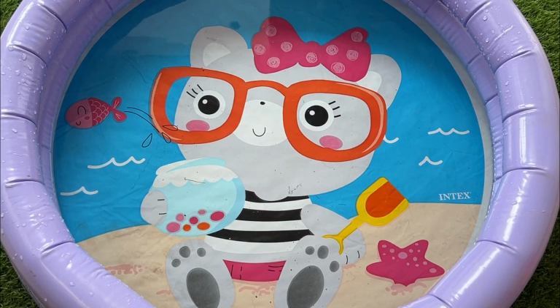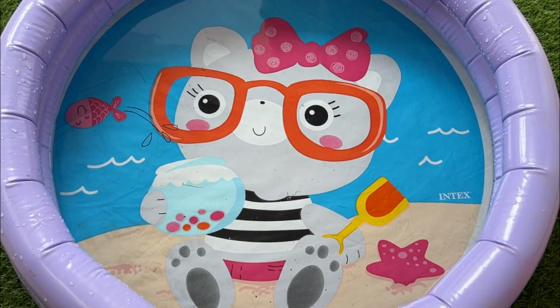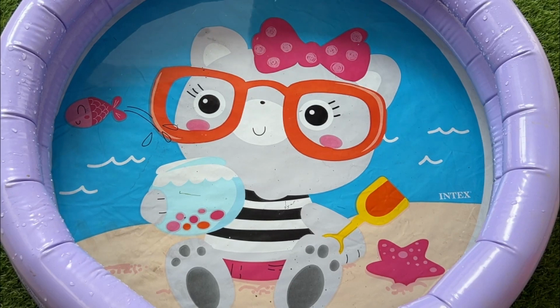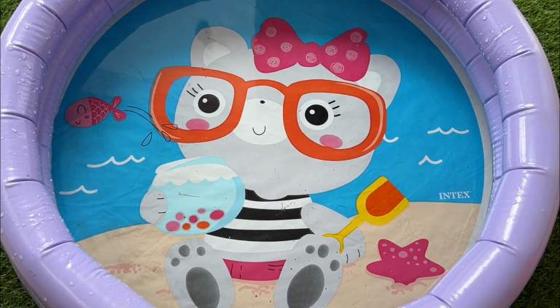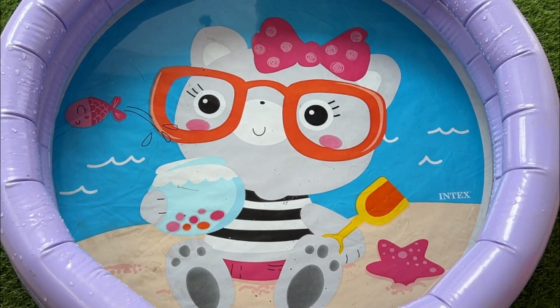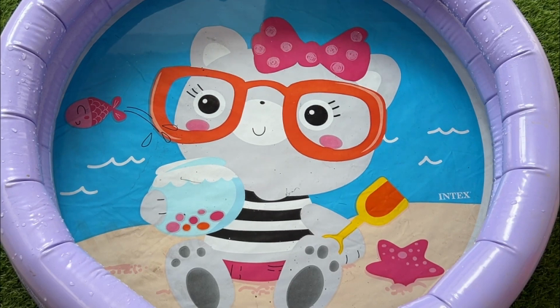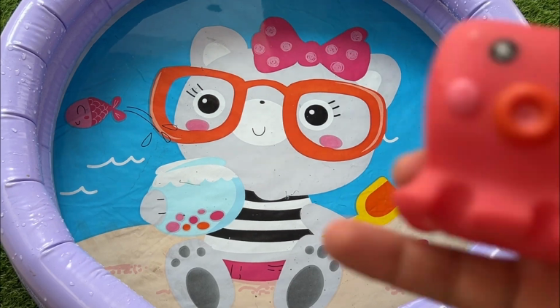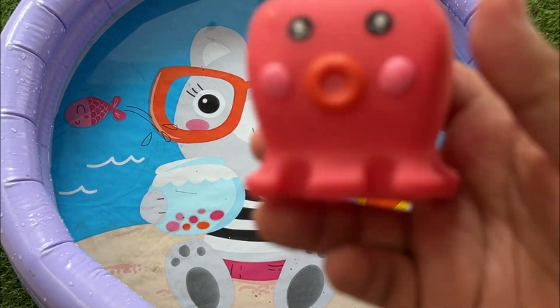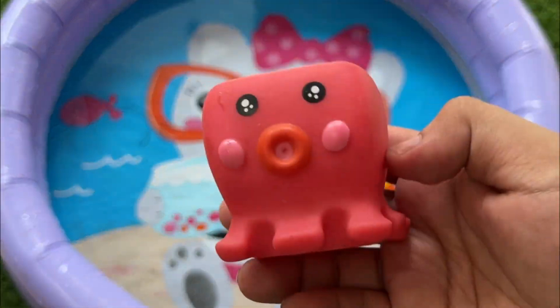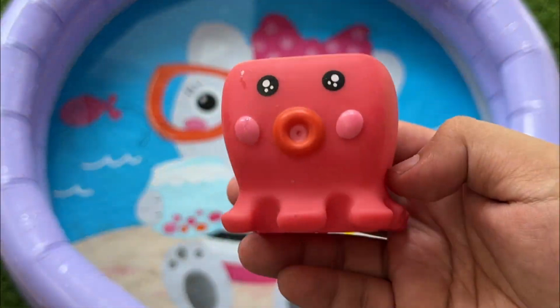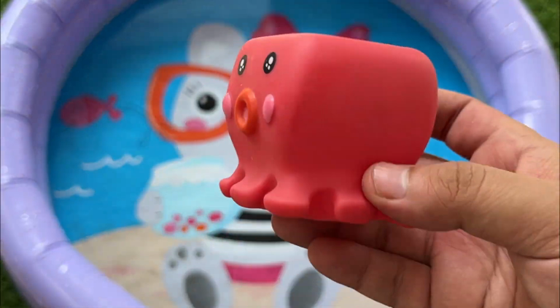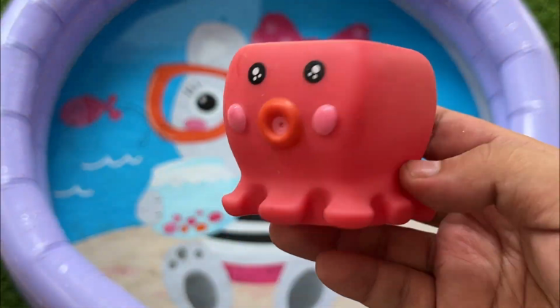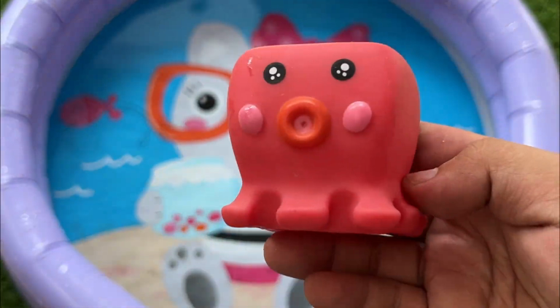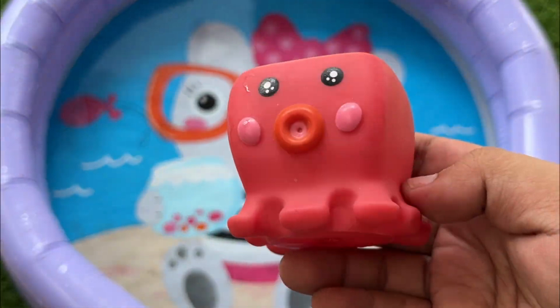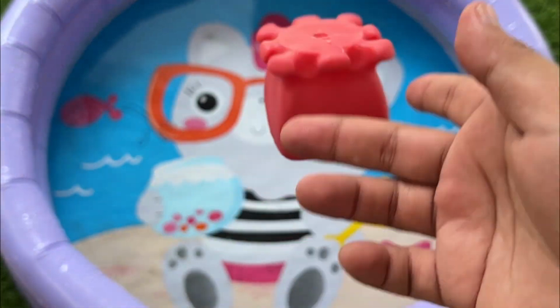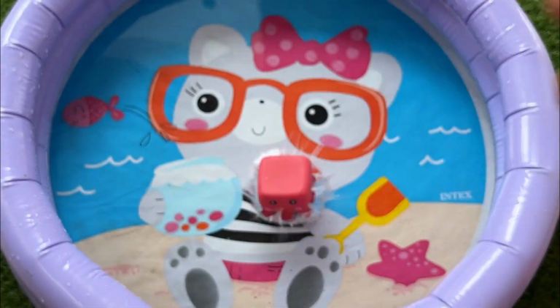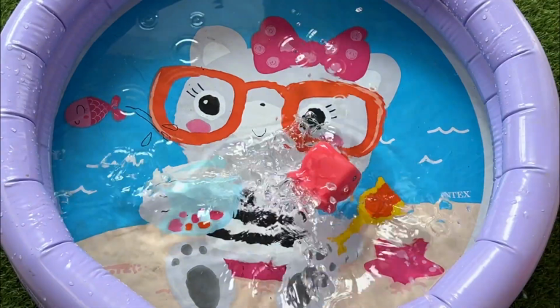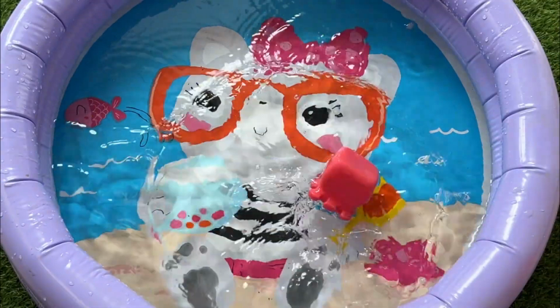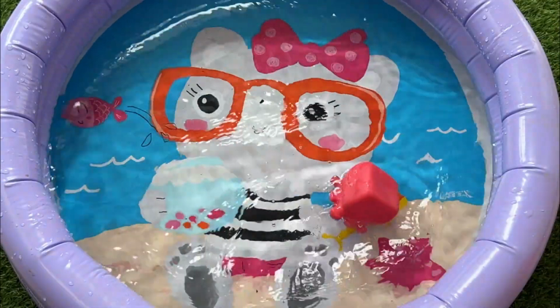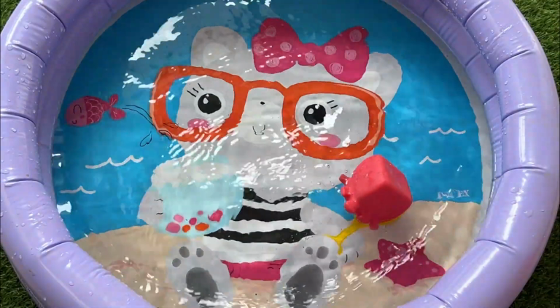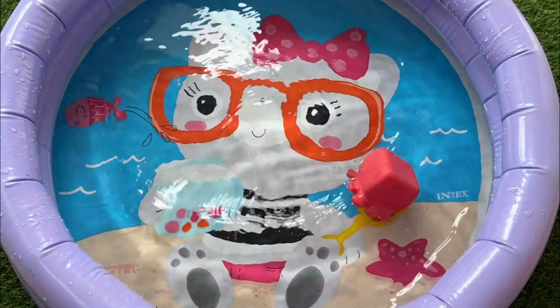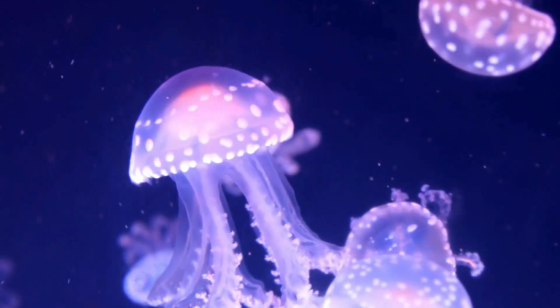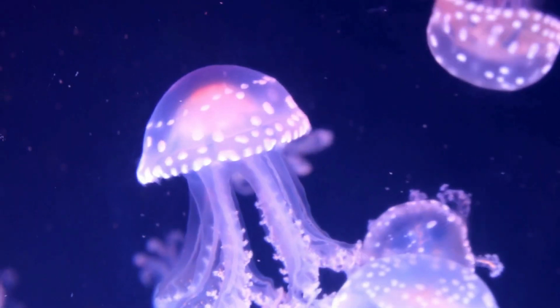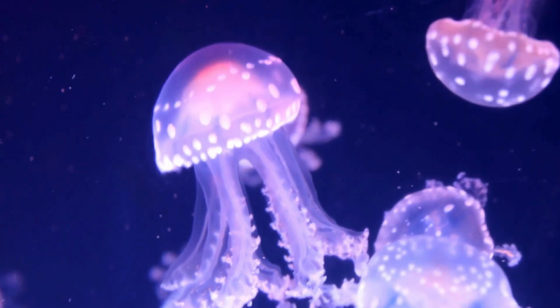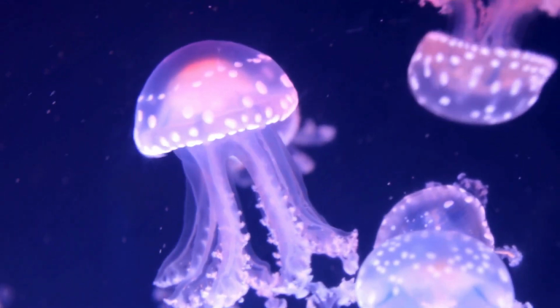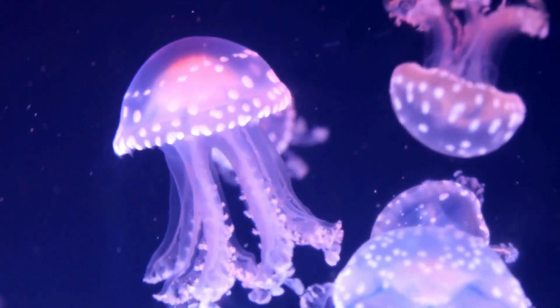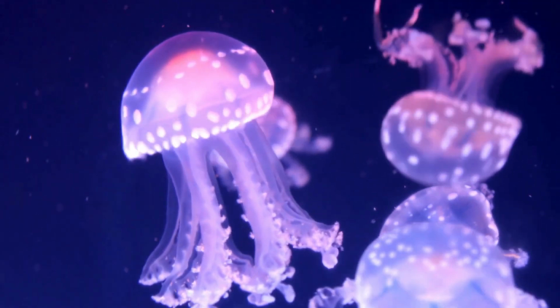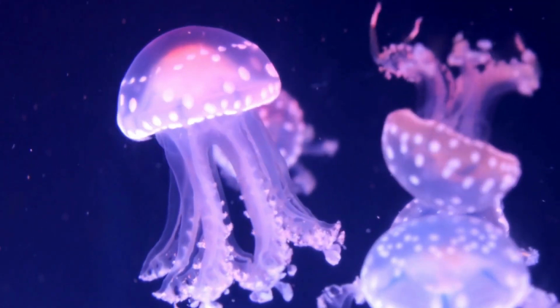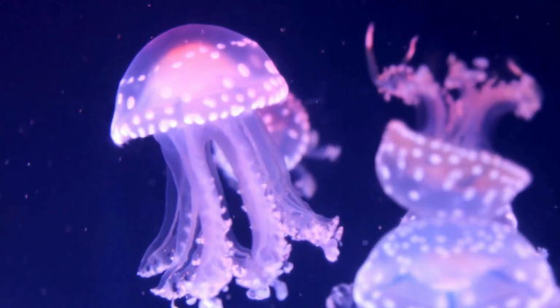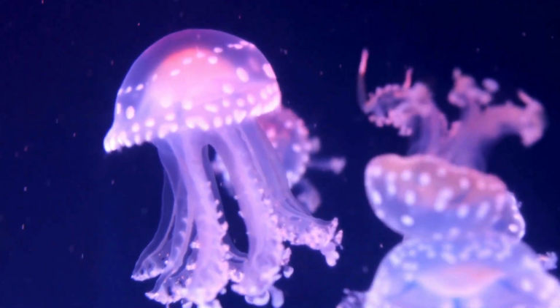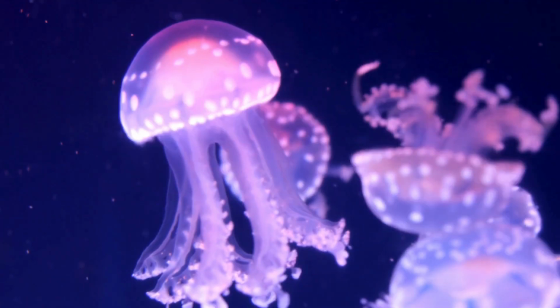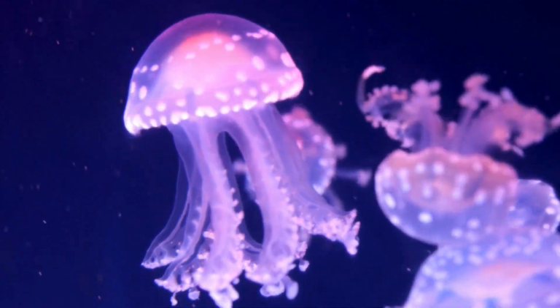A group of jellyfish is called a smack. Some jellyfish glow in the dark, like living nightlights.